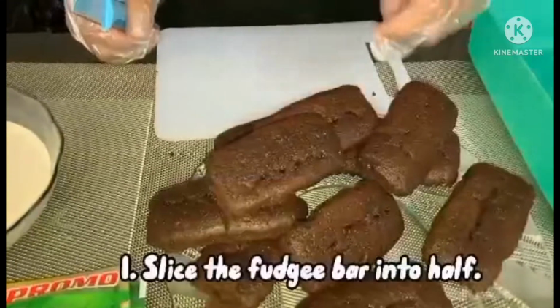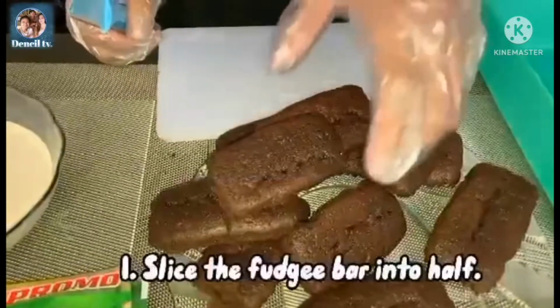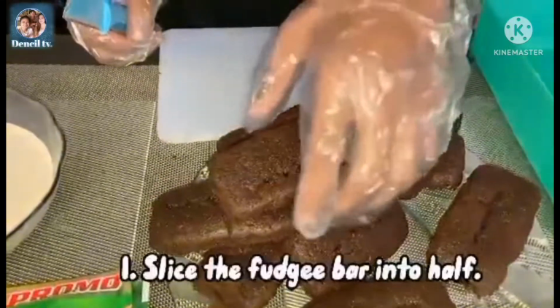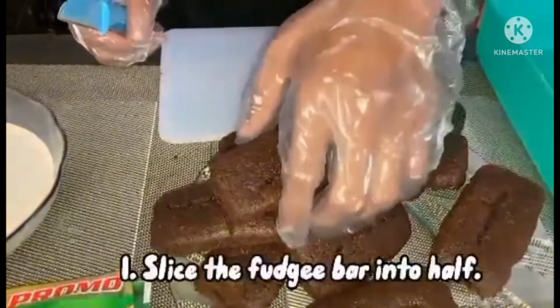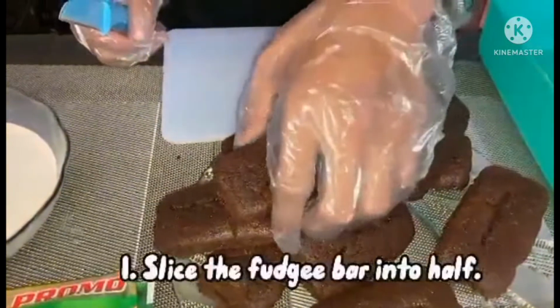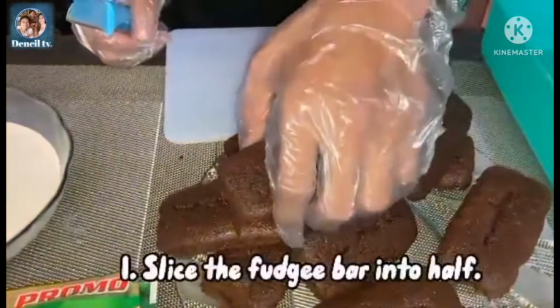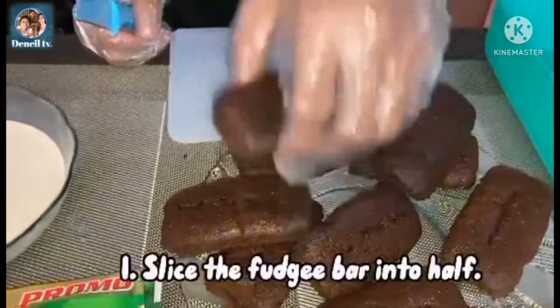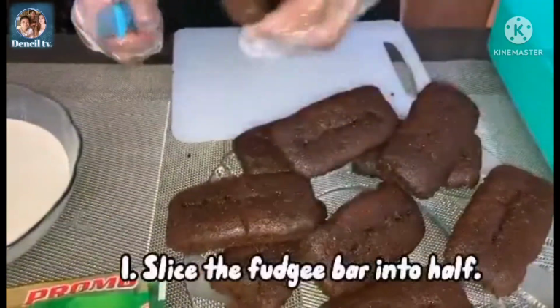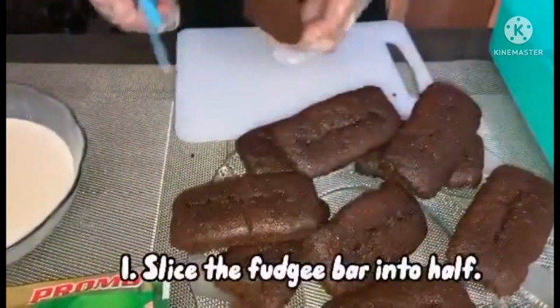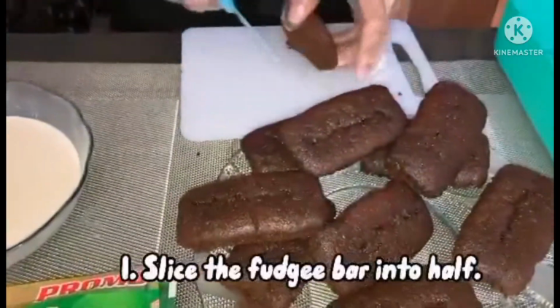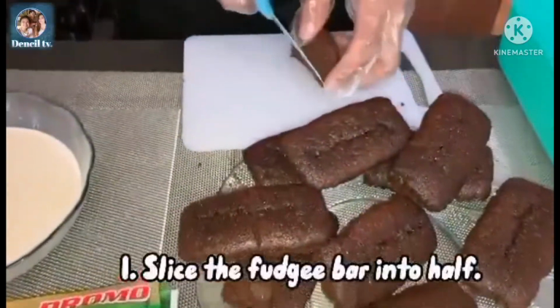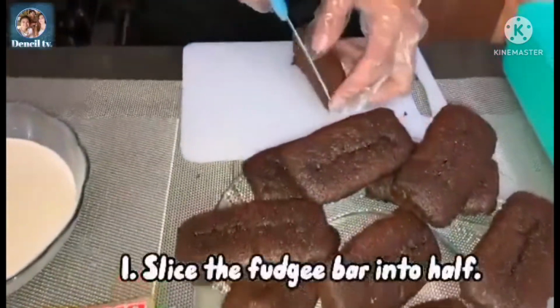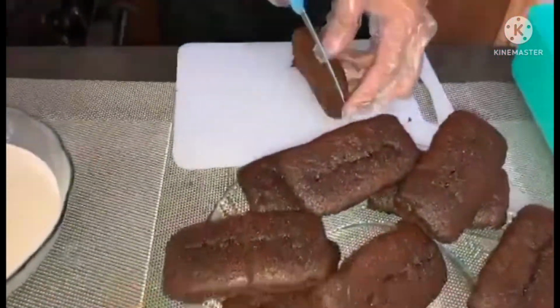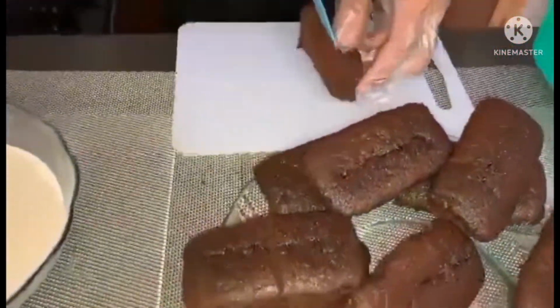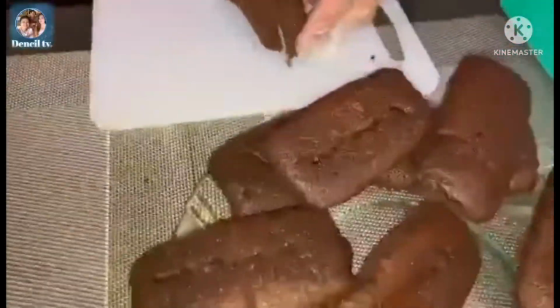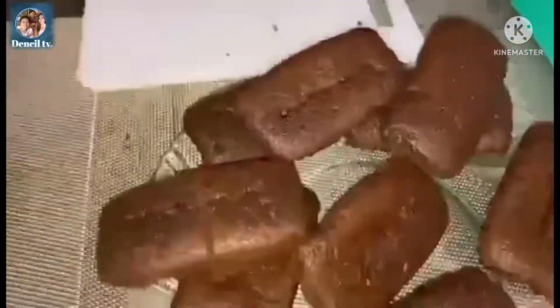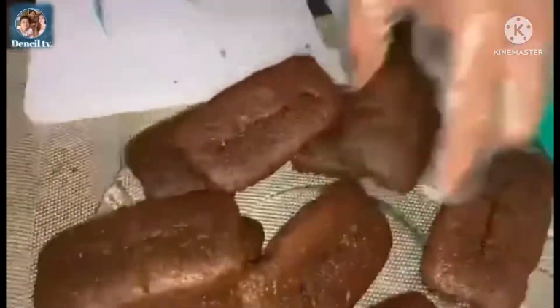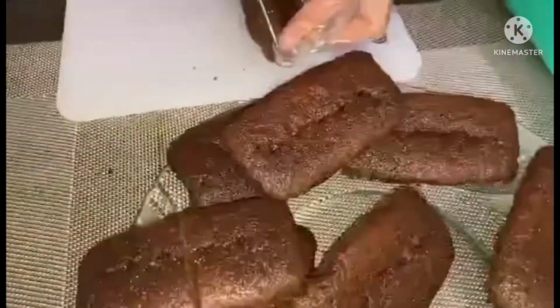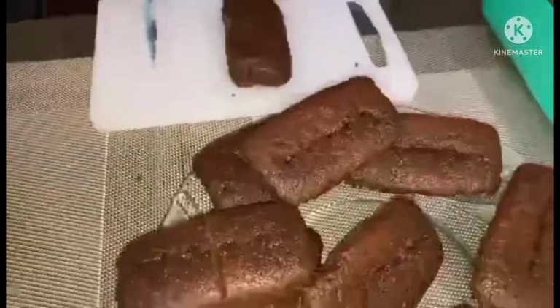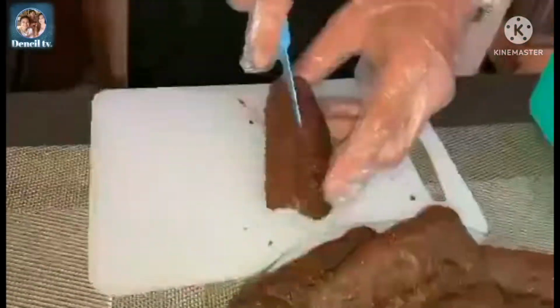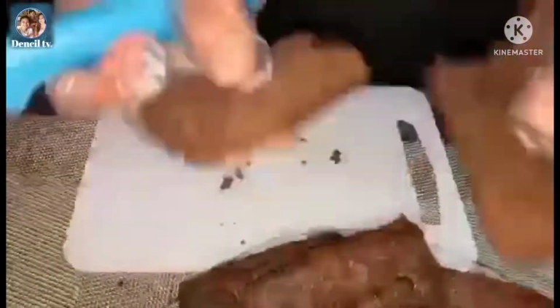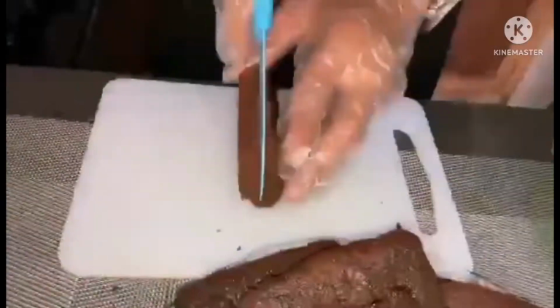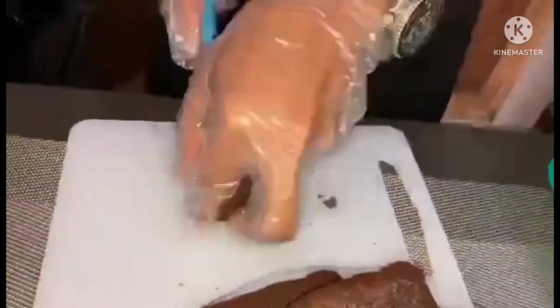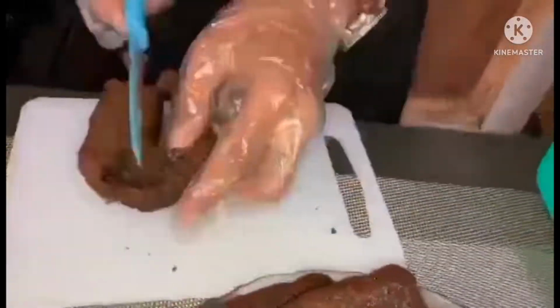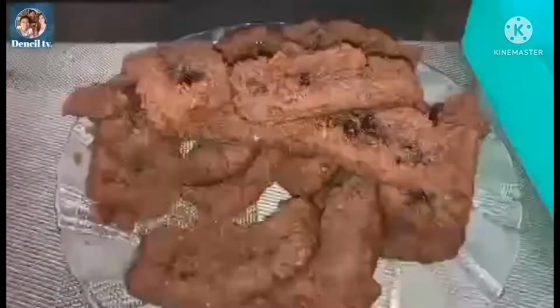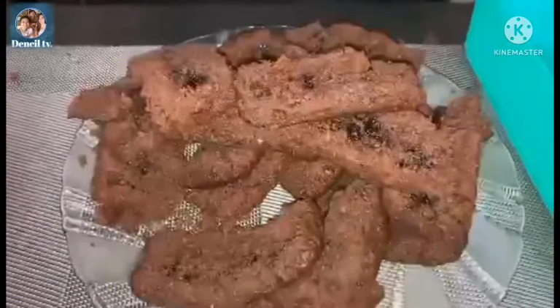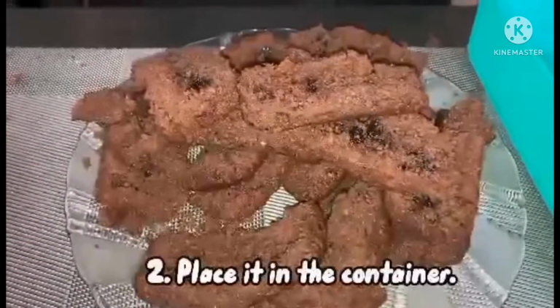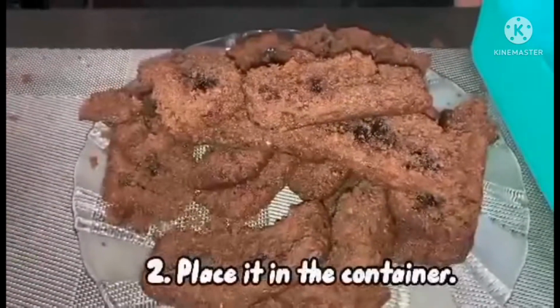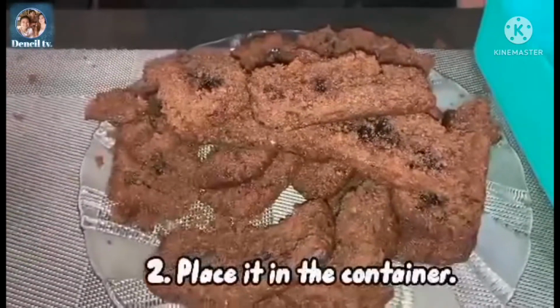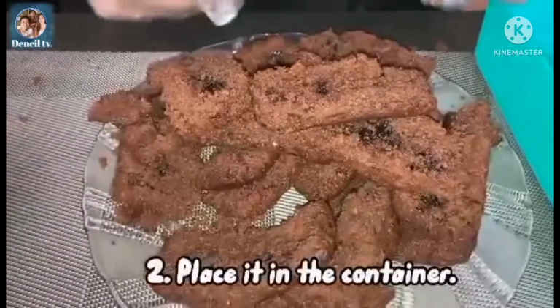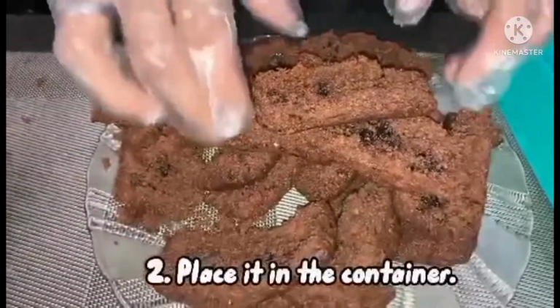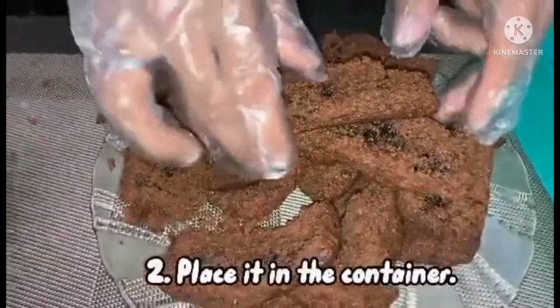Slice the fudge bar into half and place it in the container.